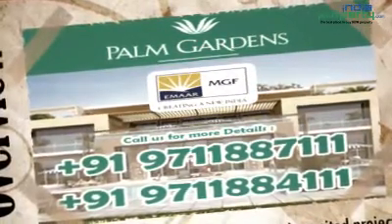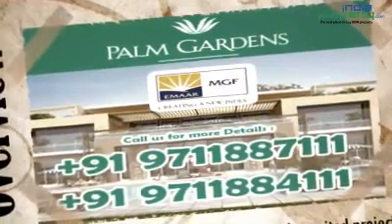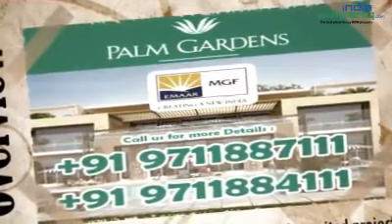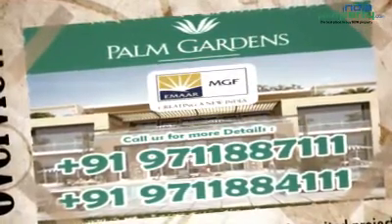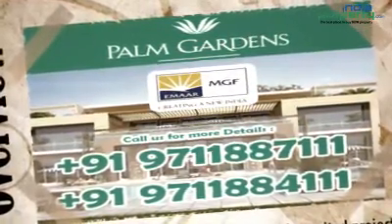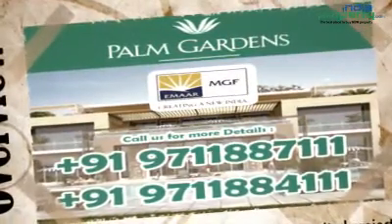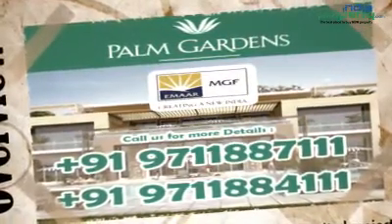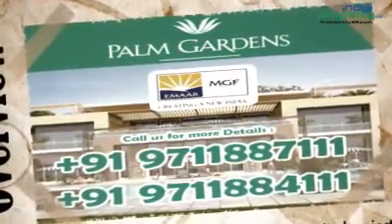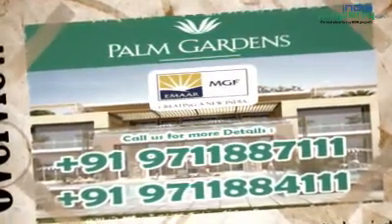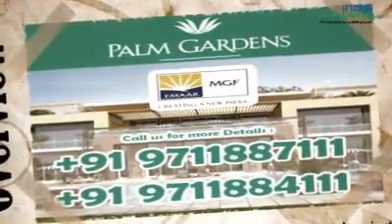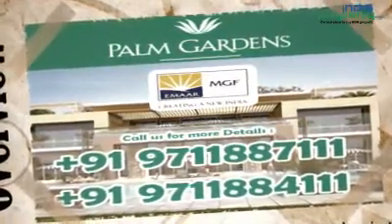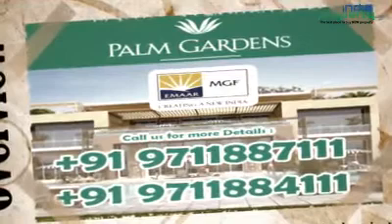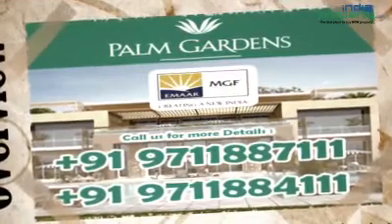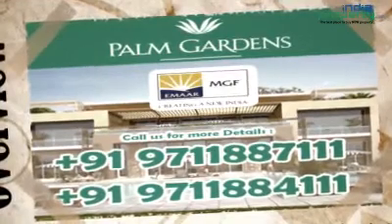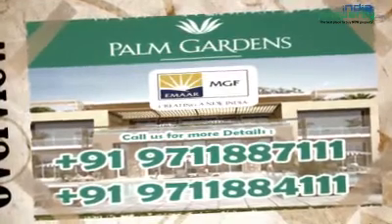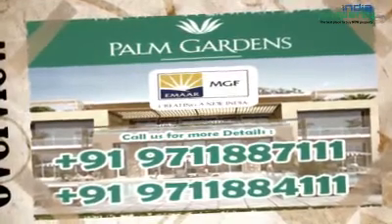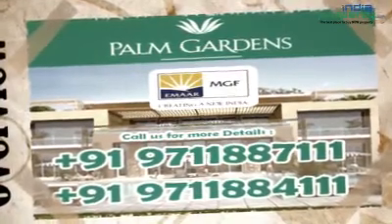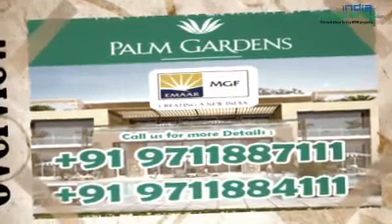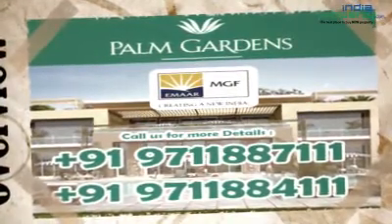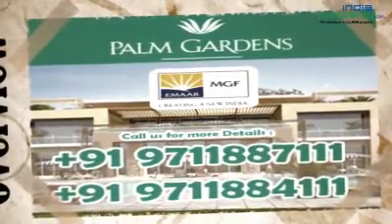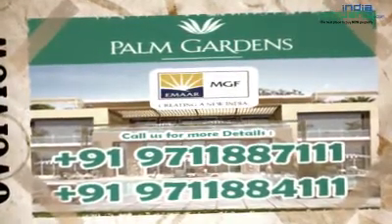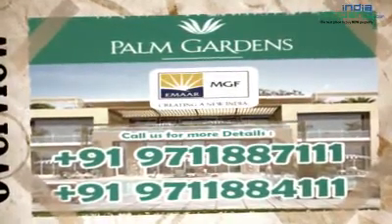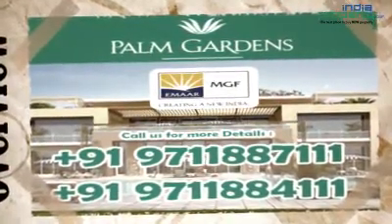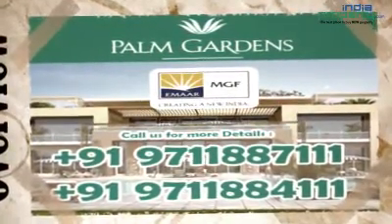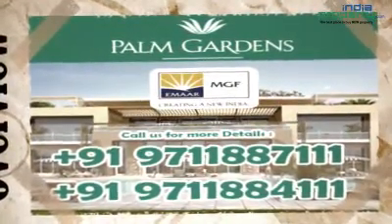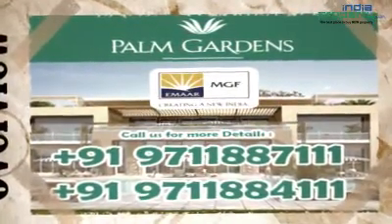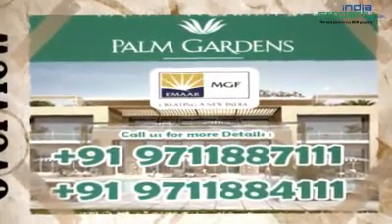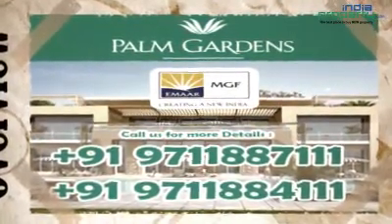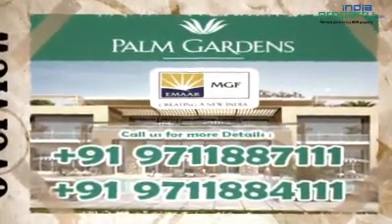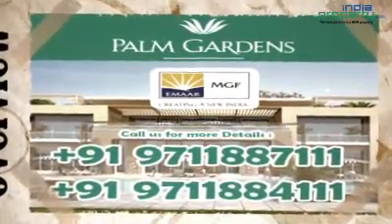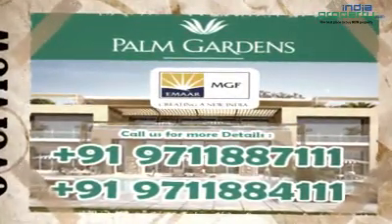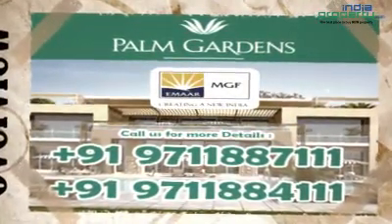Premium 3-bedroom apartments with lounge and study room are offered with efficient floor plans and high efficiency.